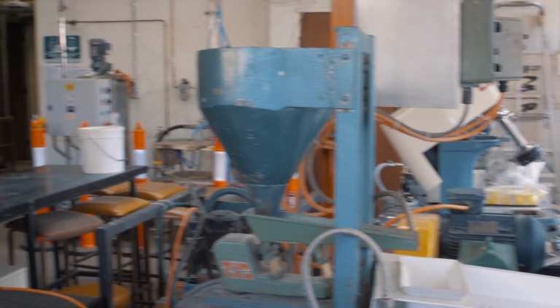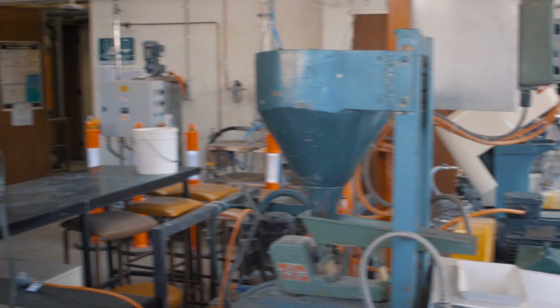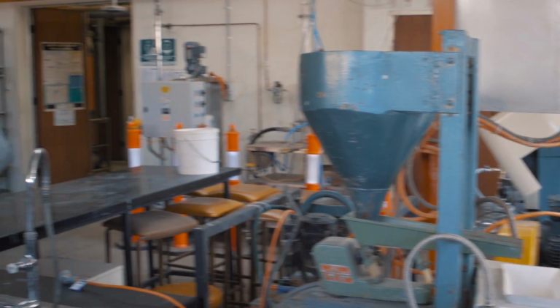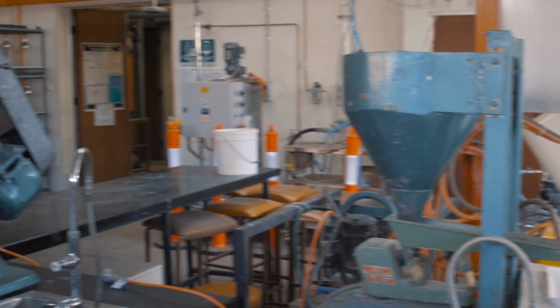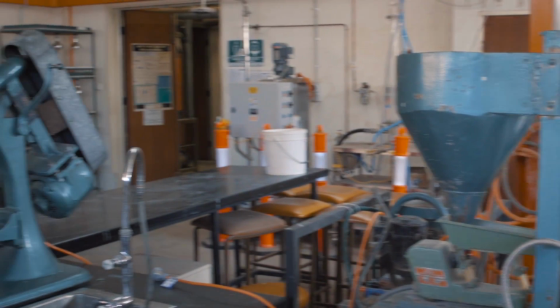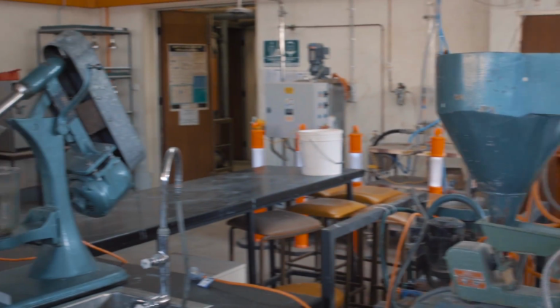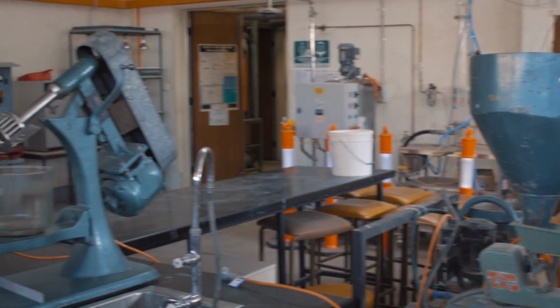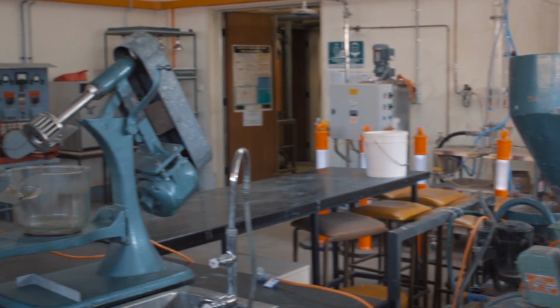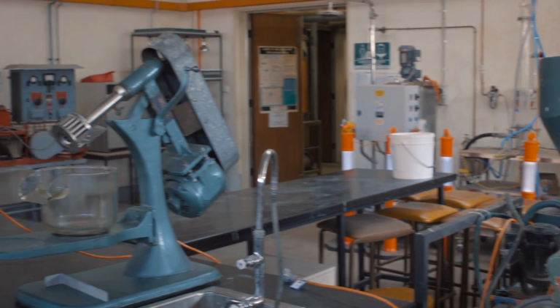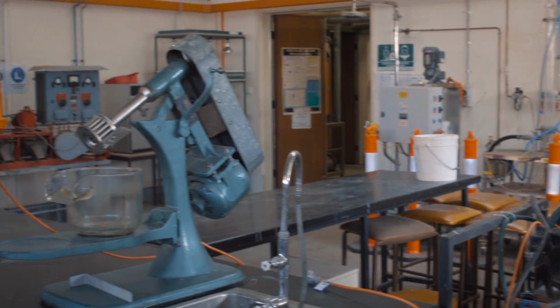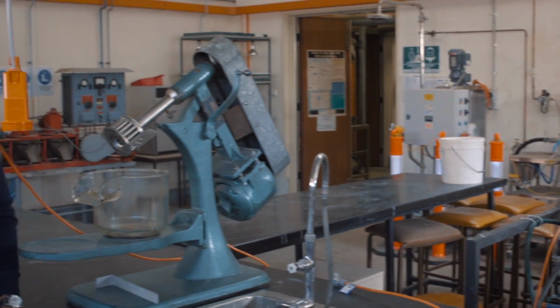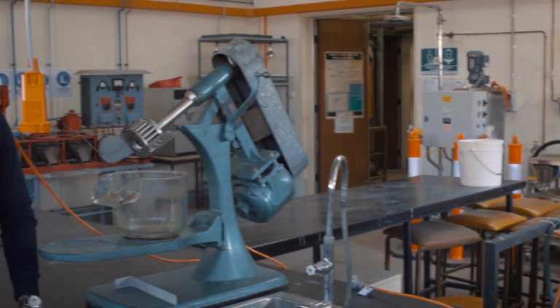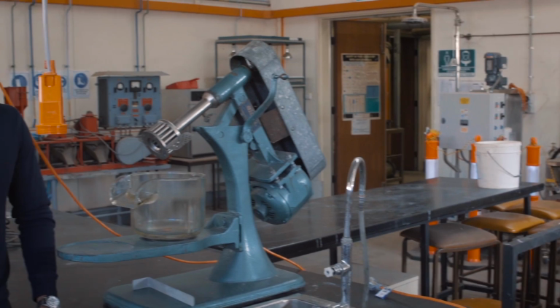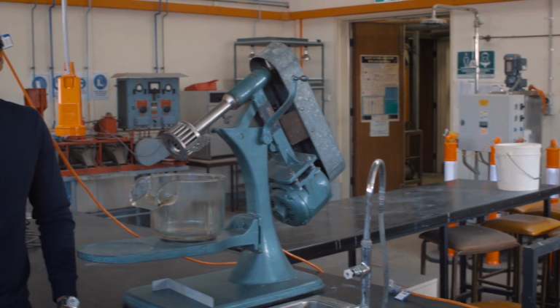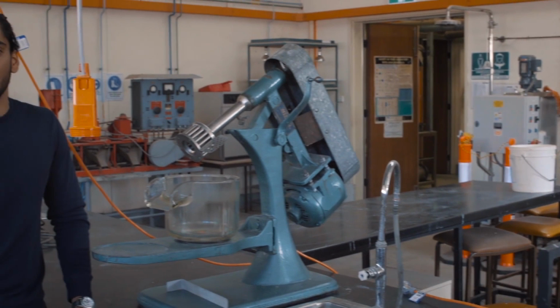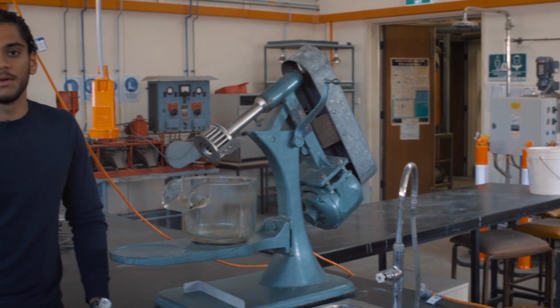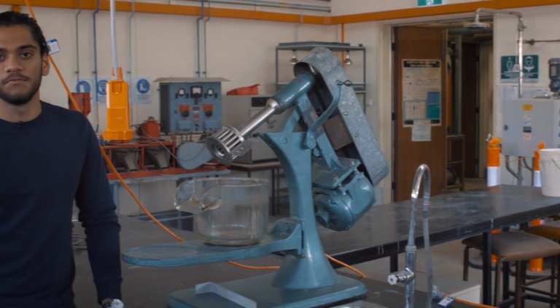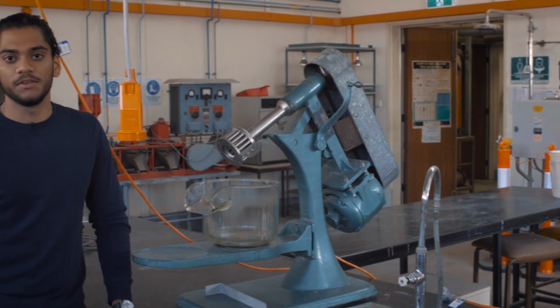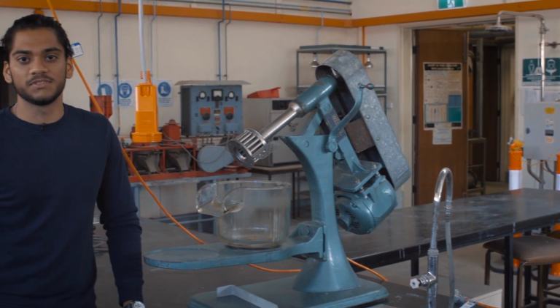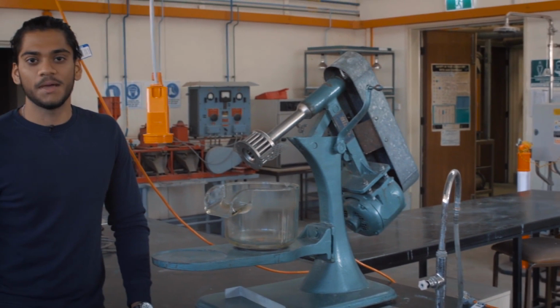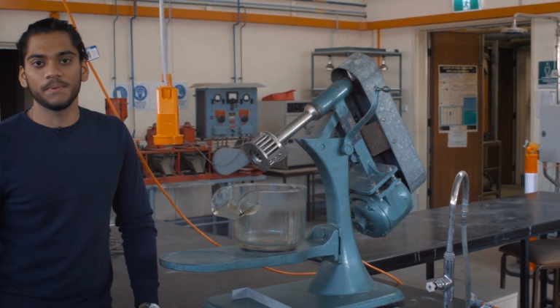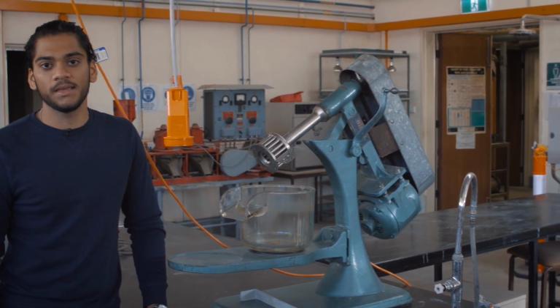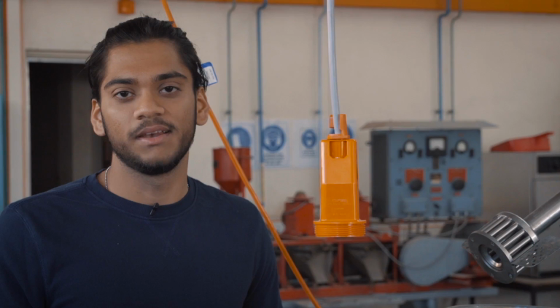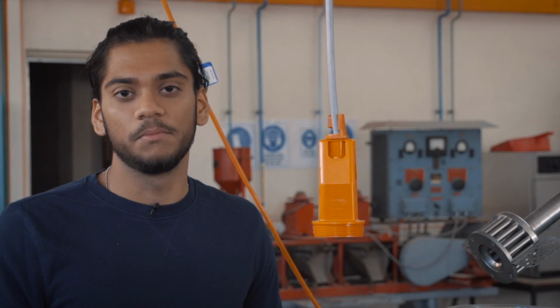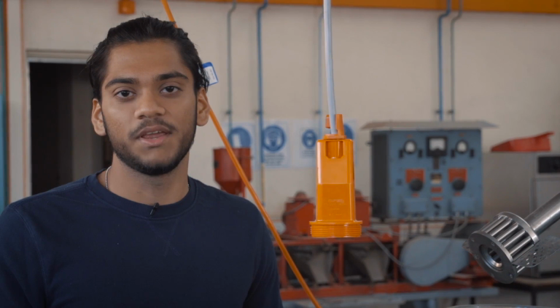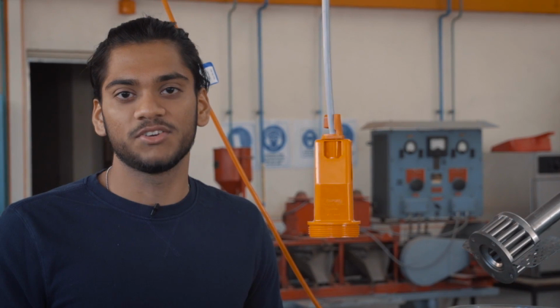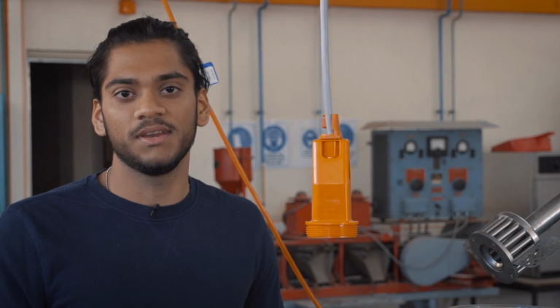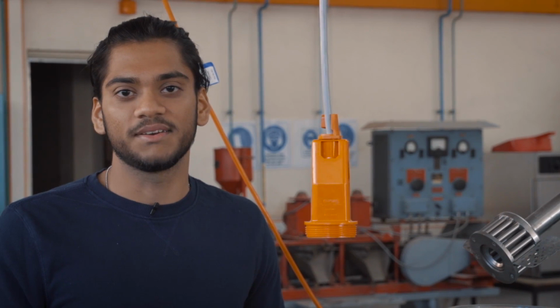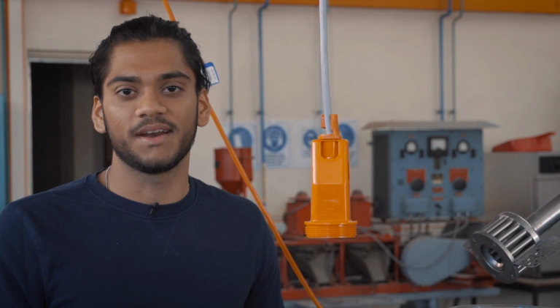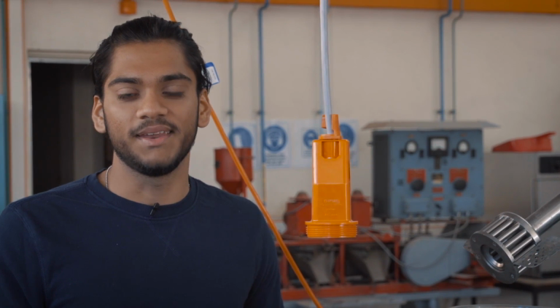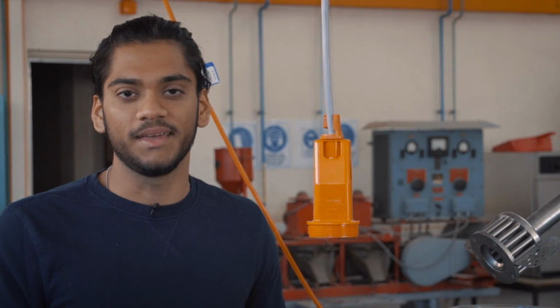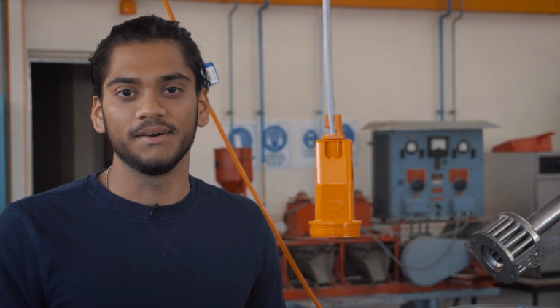This is our well-equipped mineral processing lab. We do sampling, liberation, and grinding here.